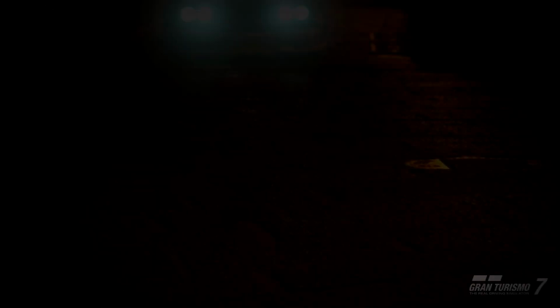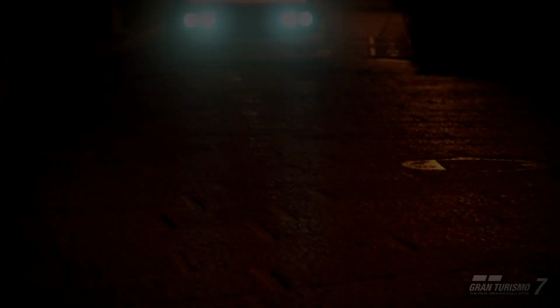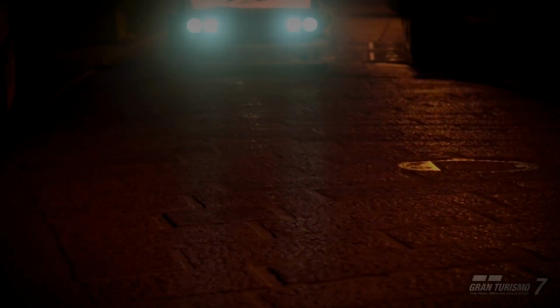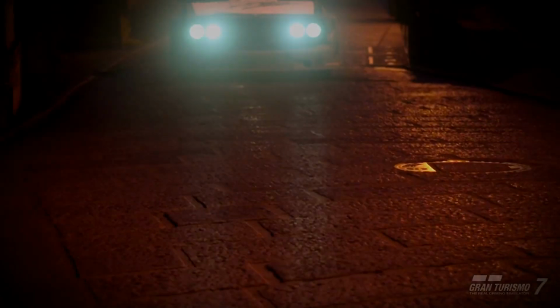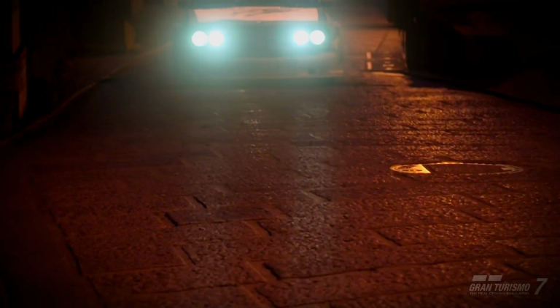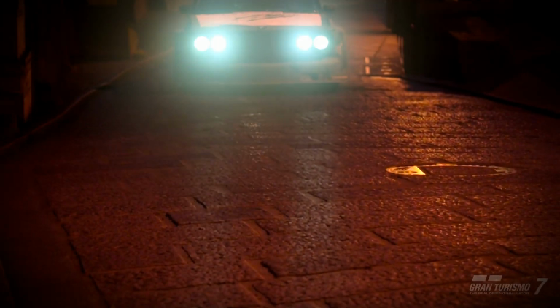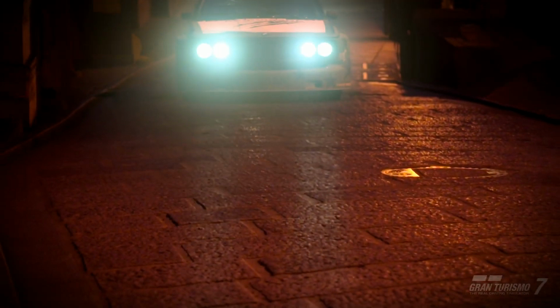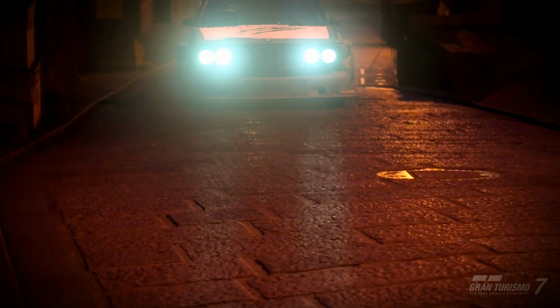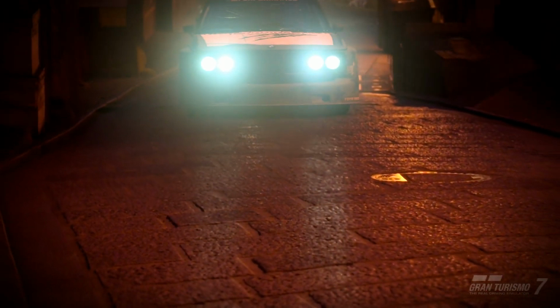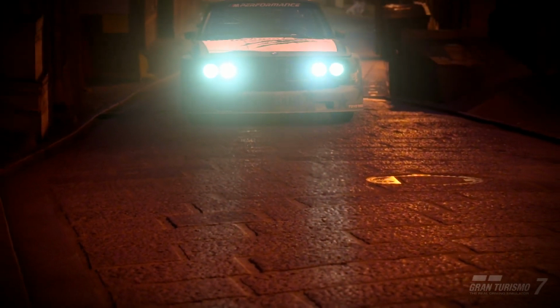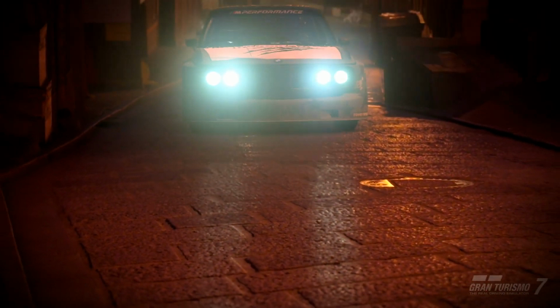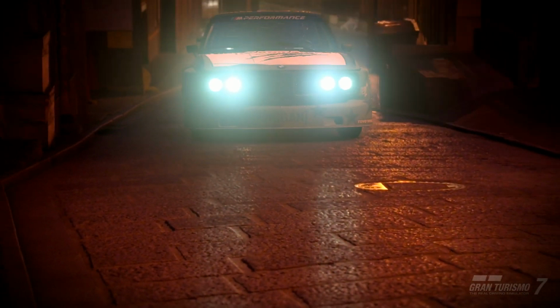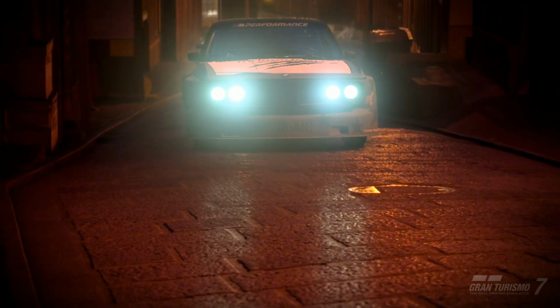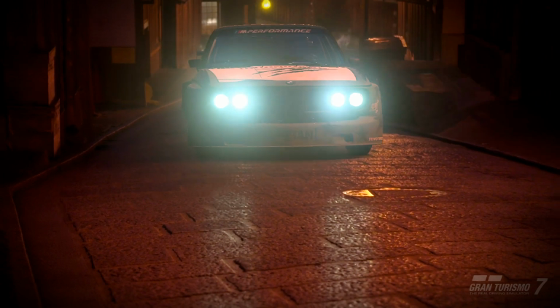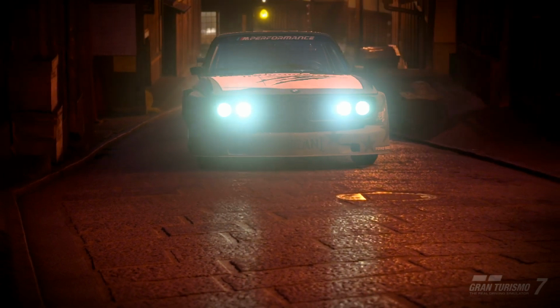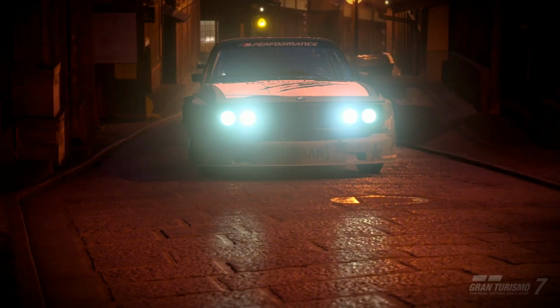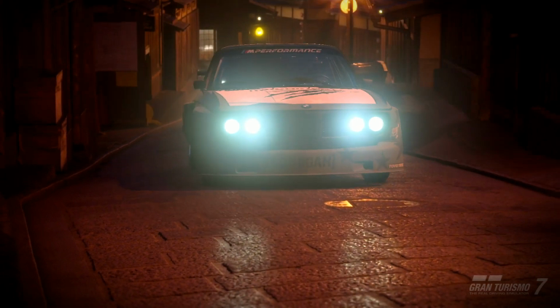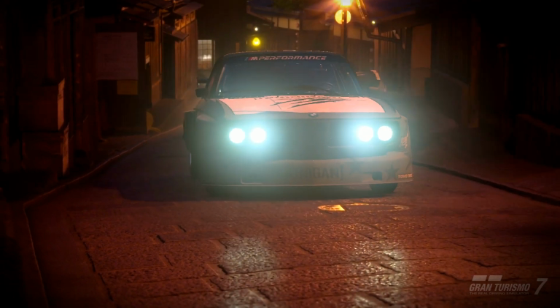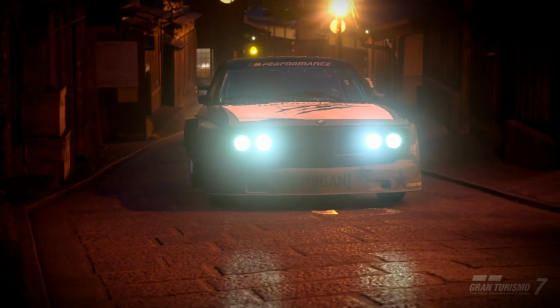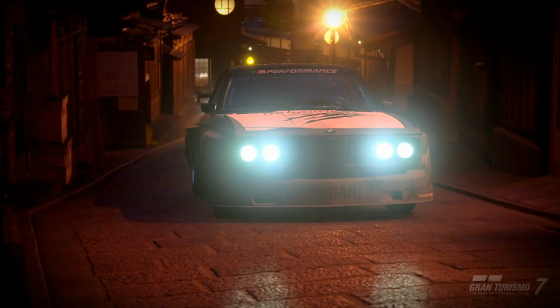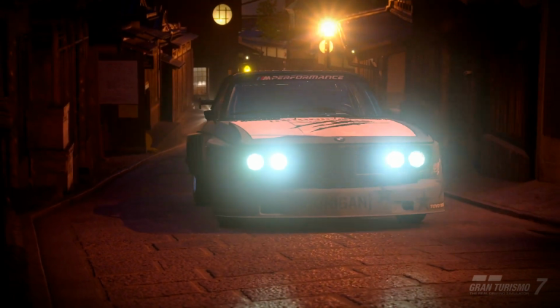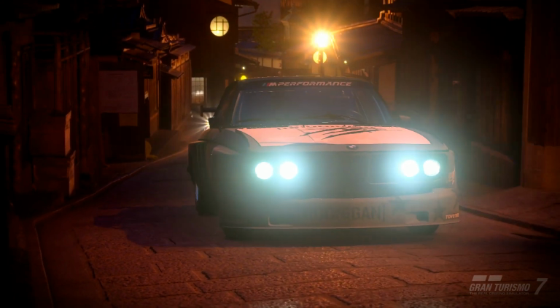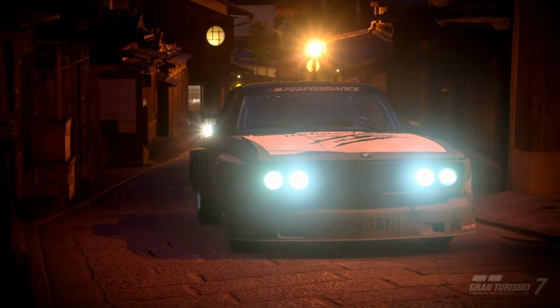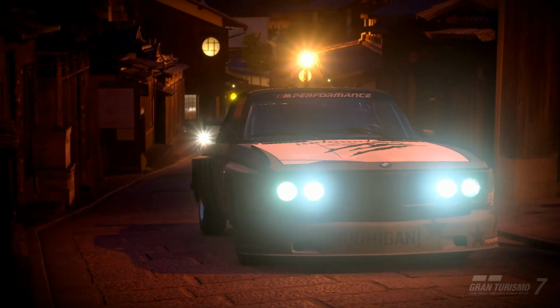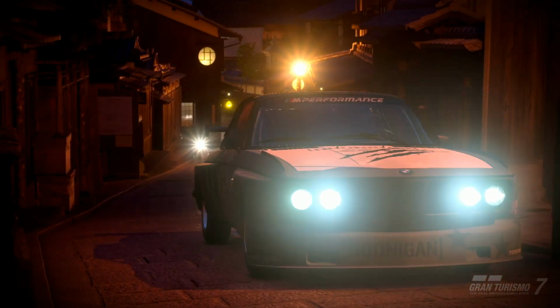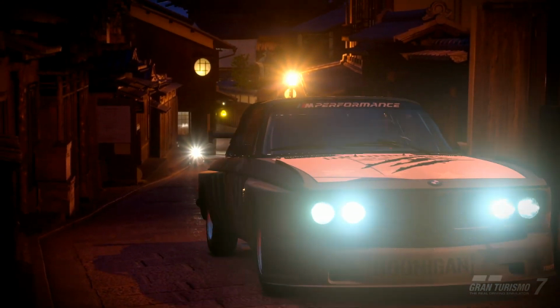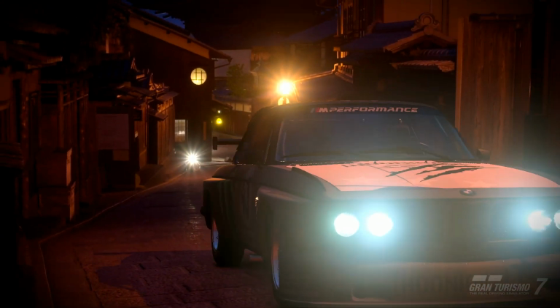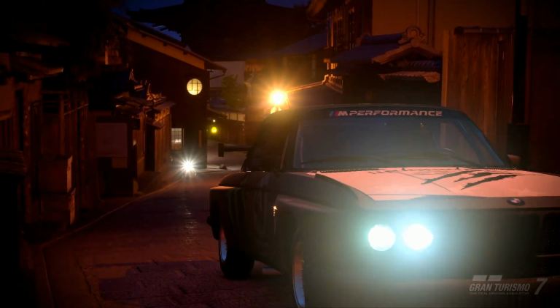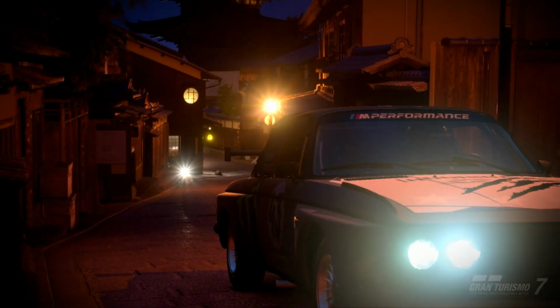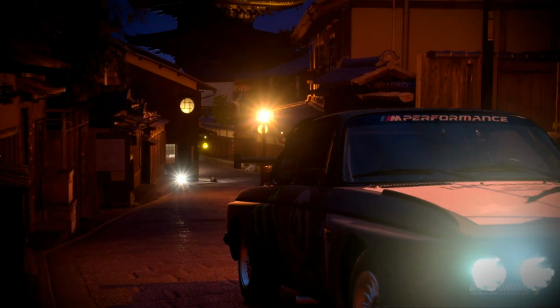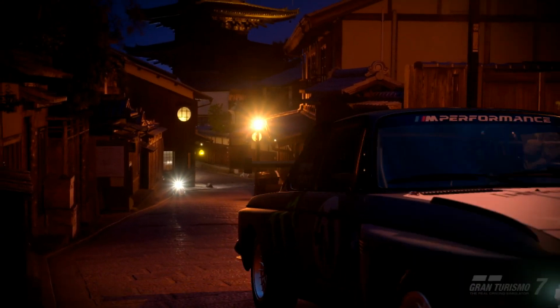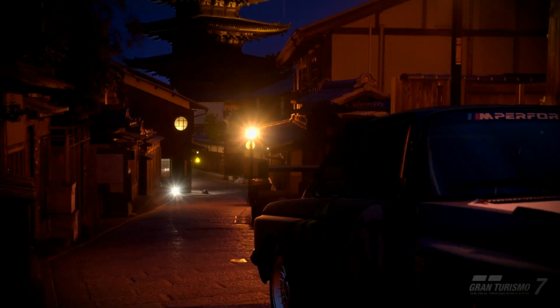Hello everyone, this is JeffreyGT97, and welcome to the video. Today's episode is all about the classical 1970 CSL.